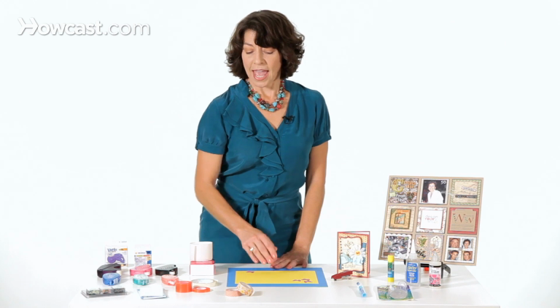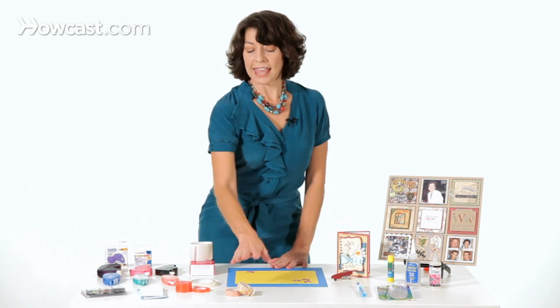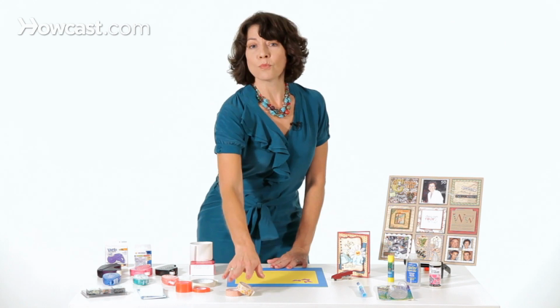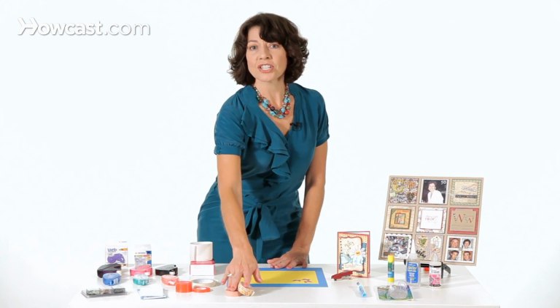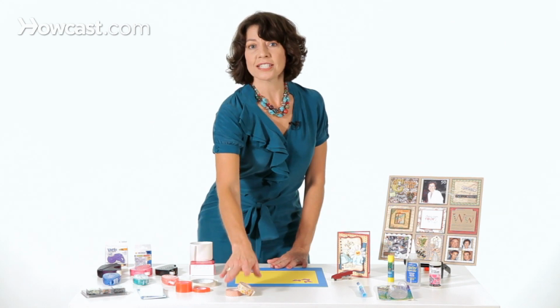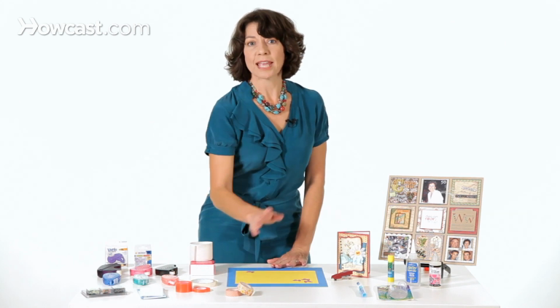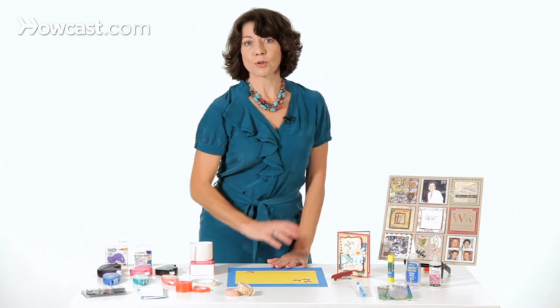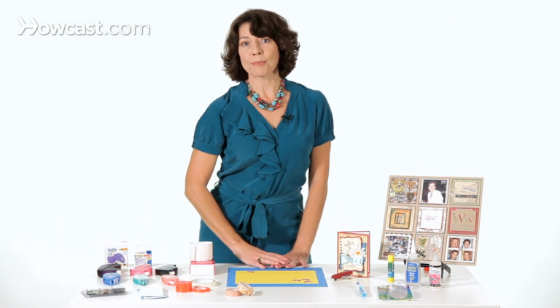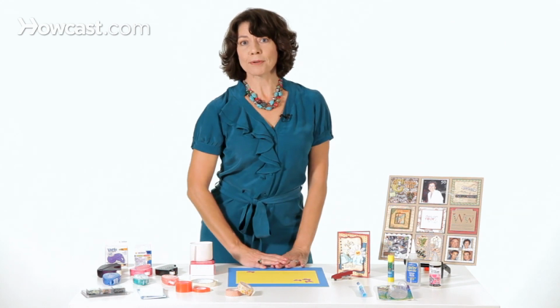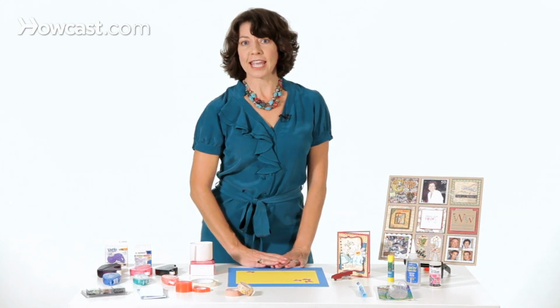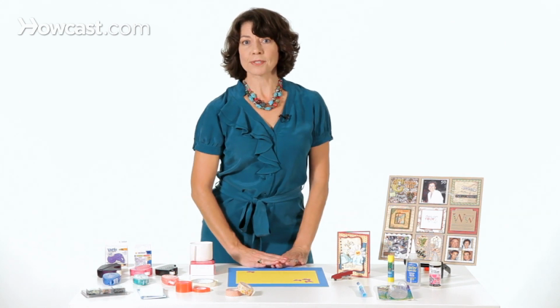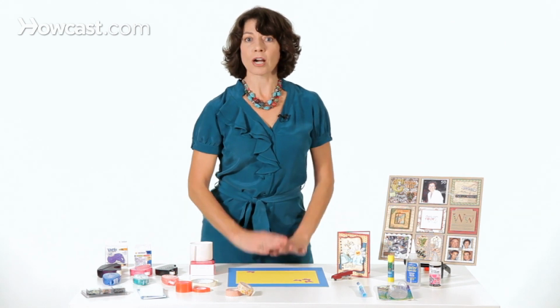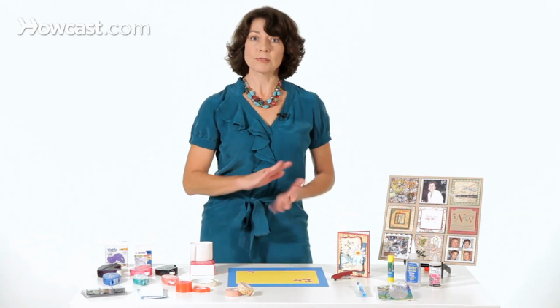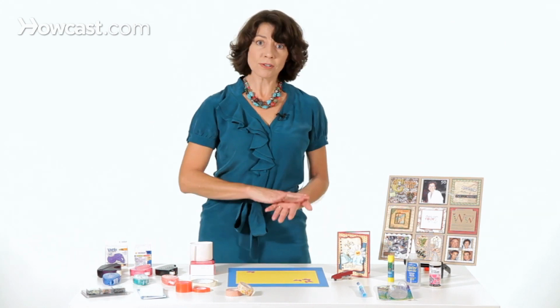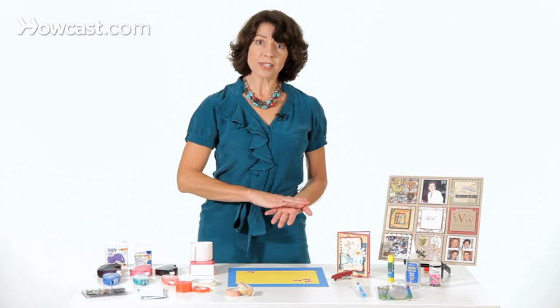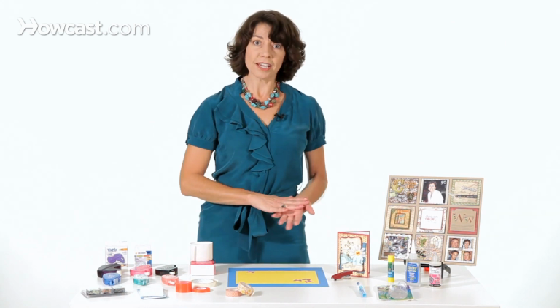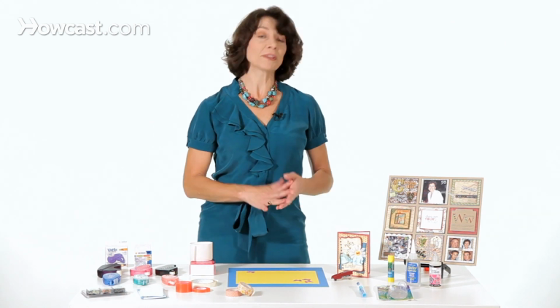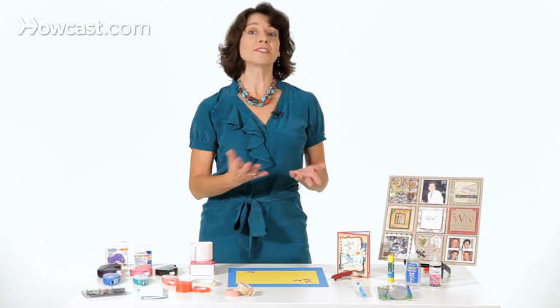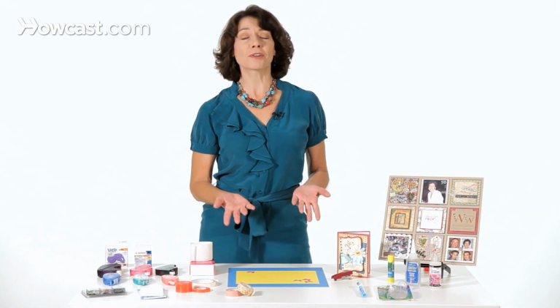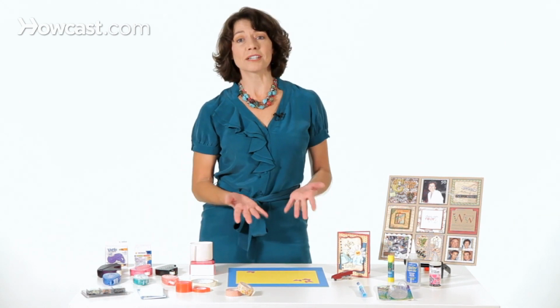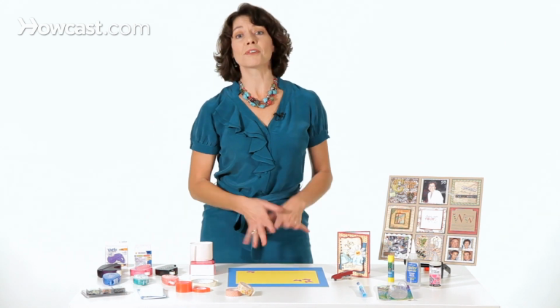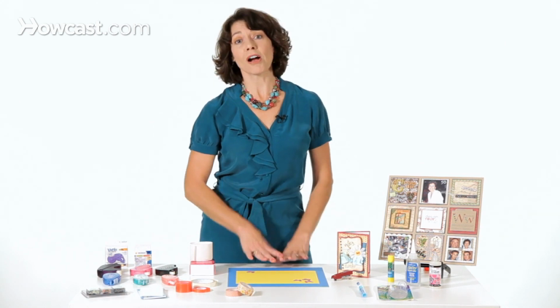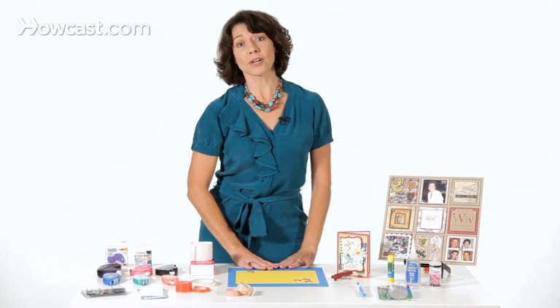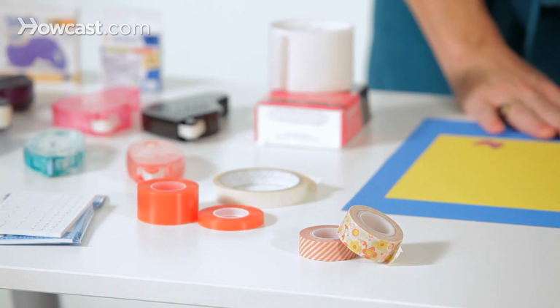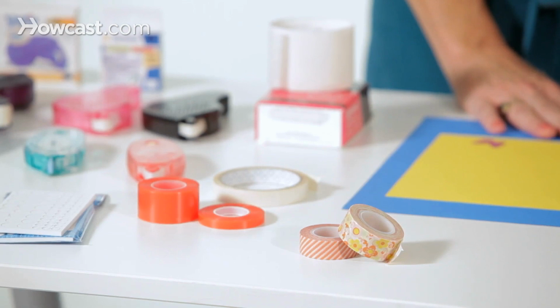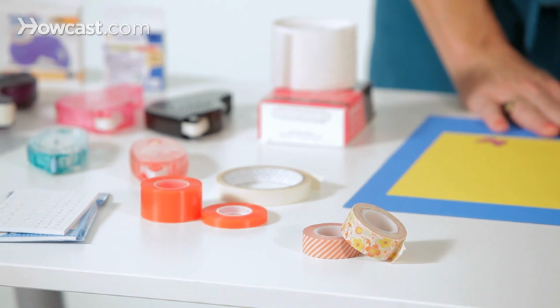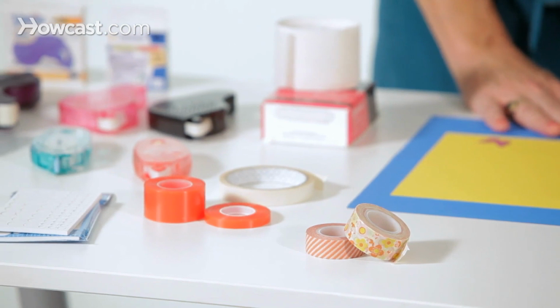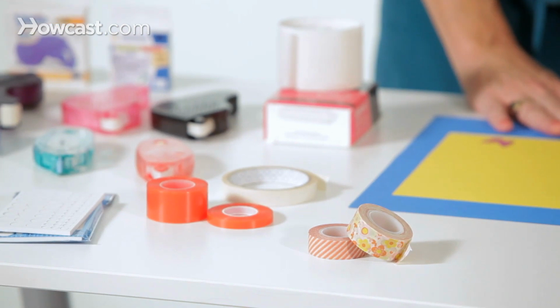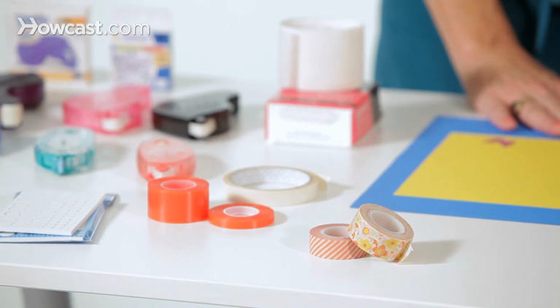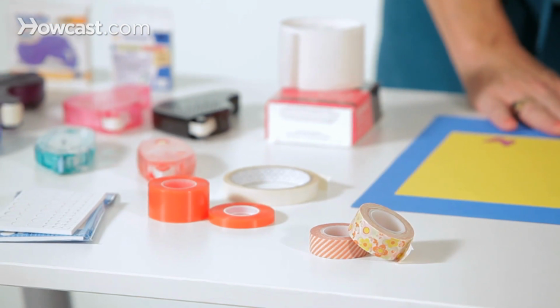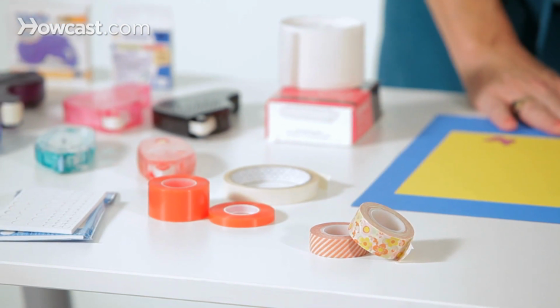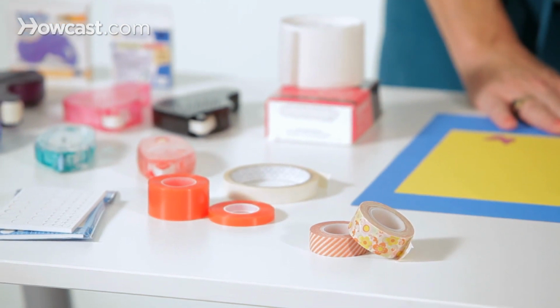And then washi tapes, or paper tapes, are single sided, but they're decorative, so they're also a really nice adhesive to have on hand.